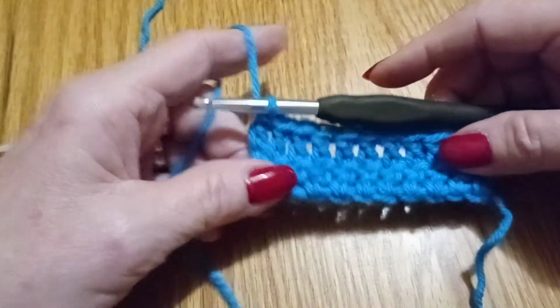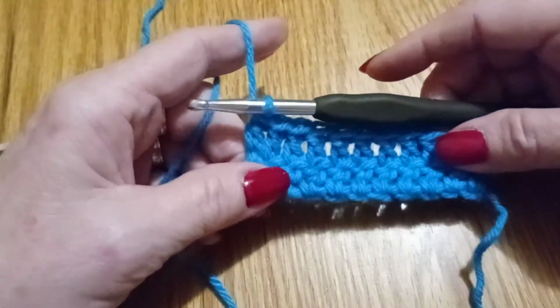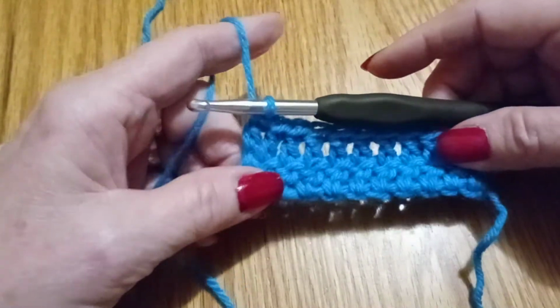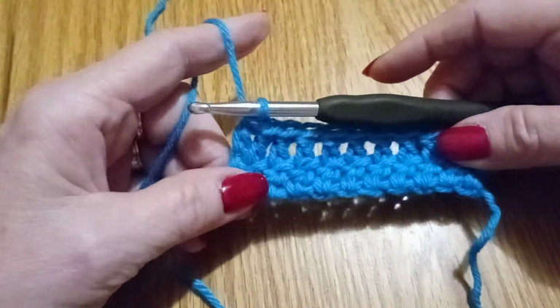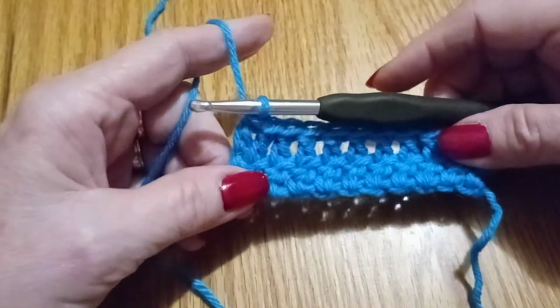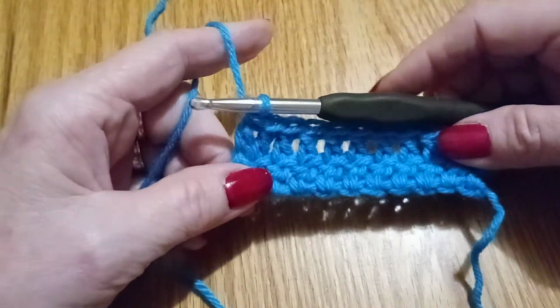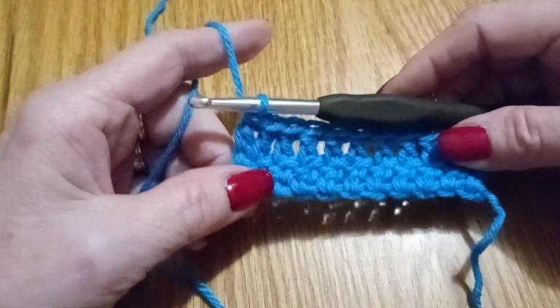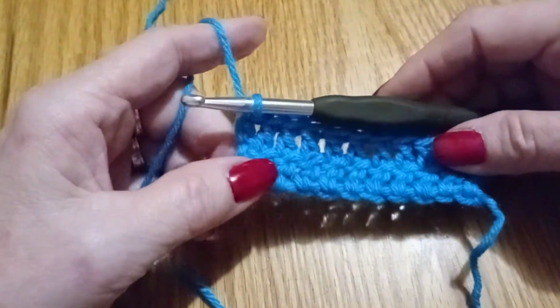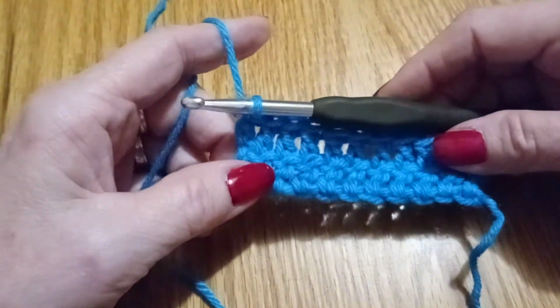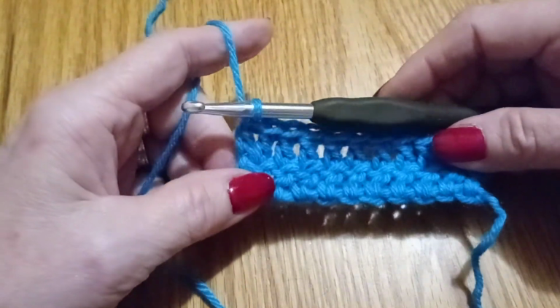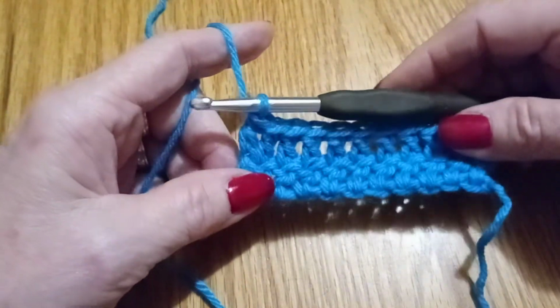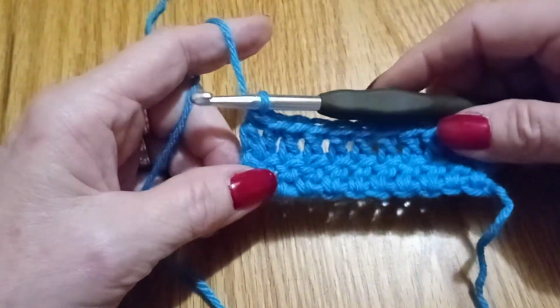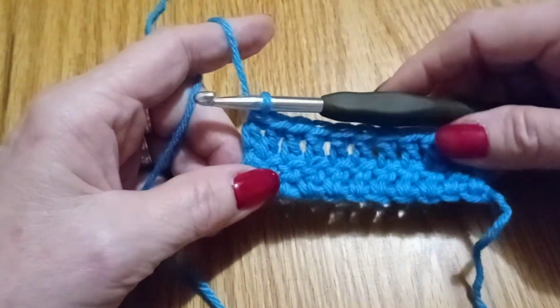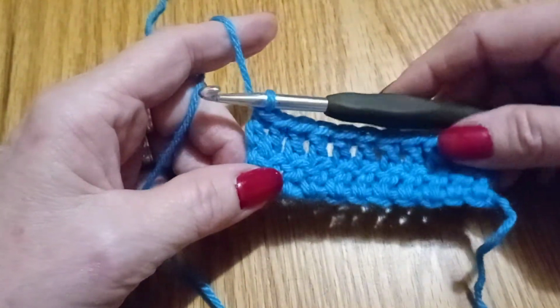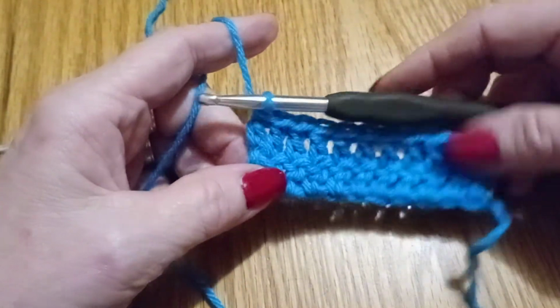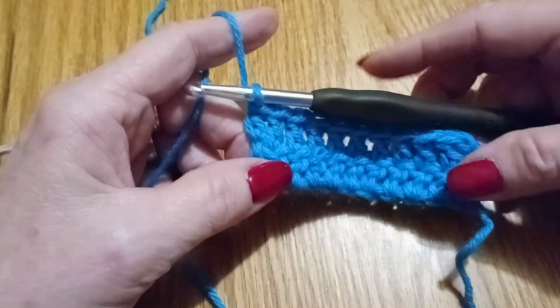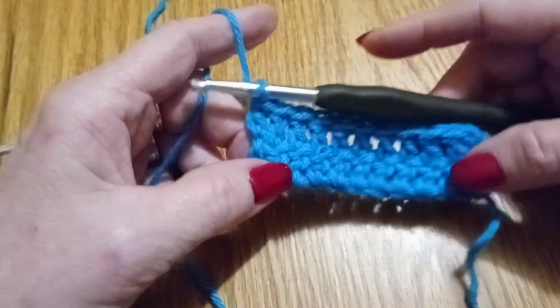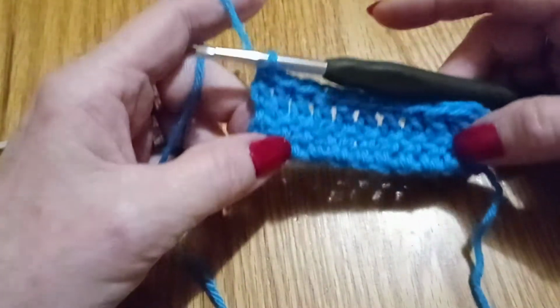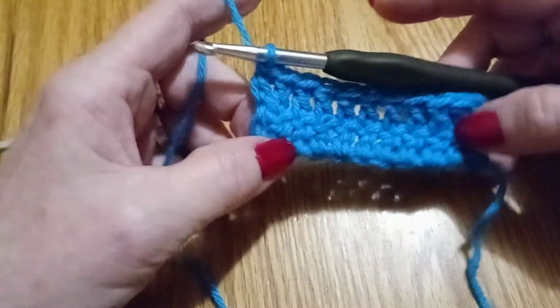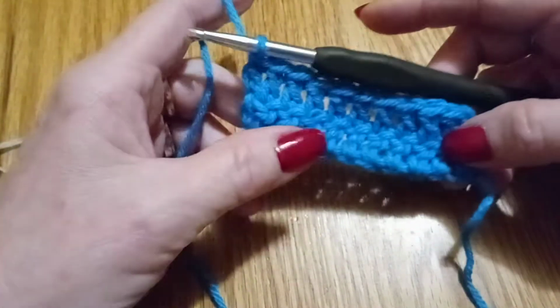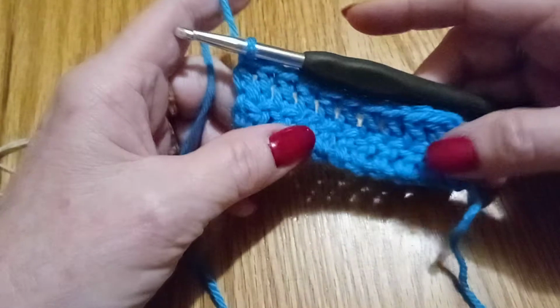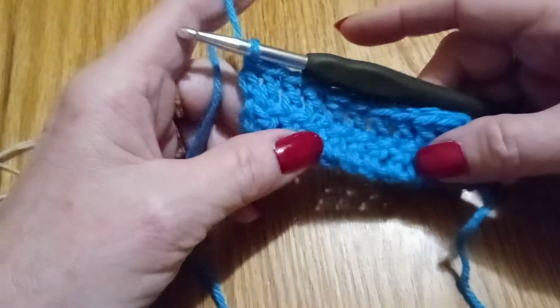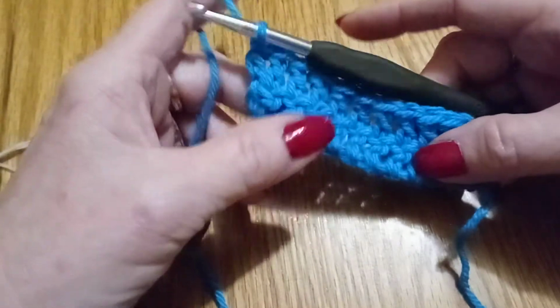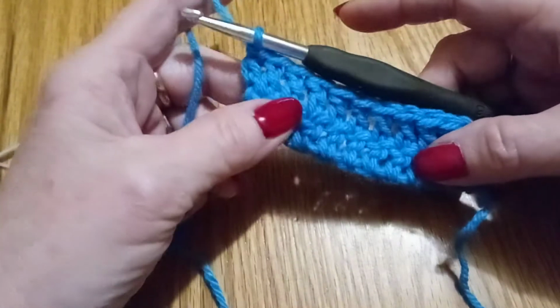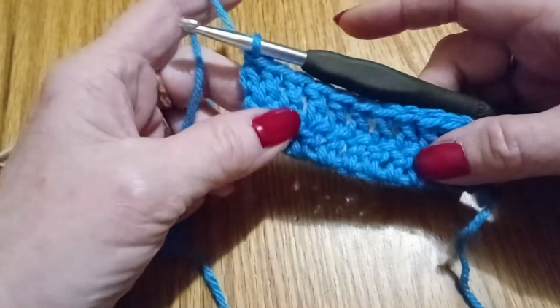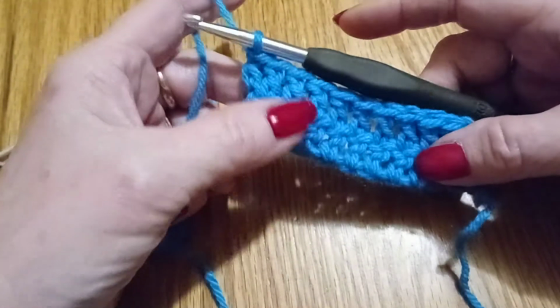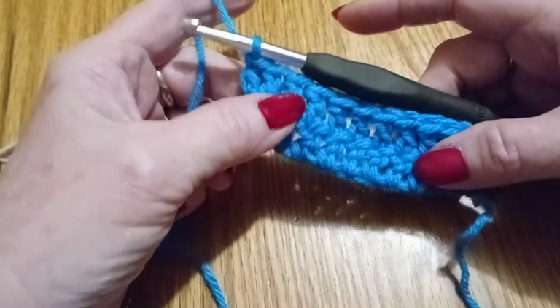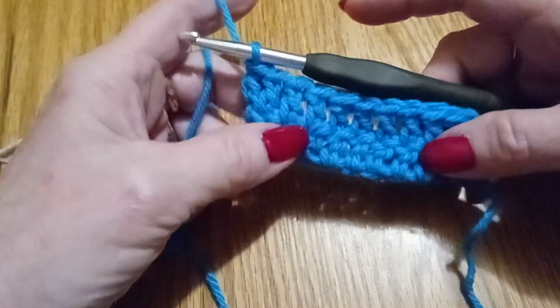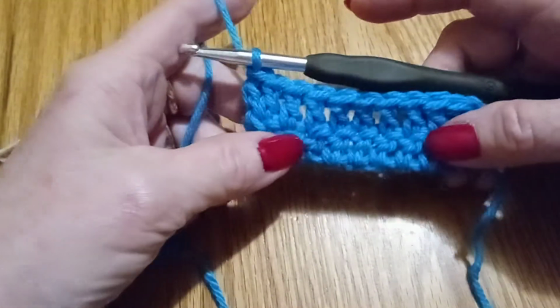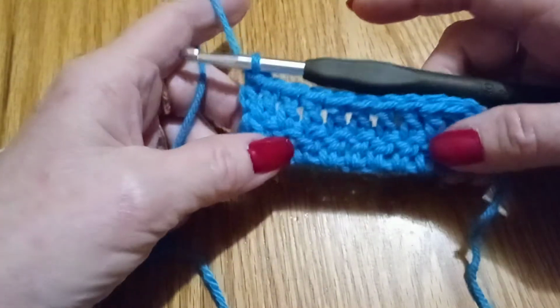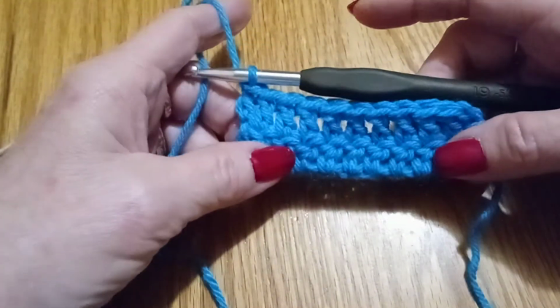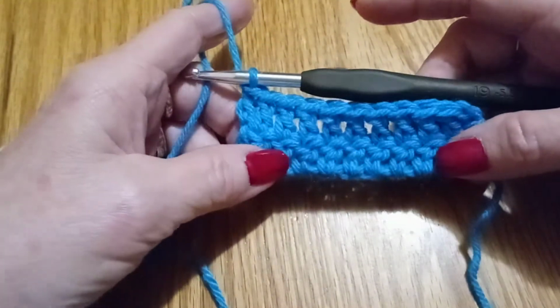The double wrap crochet. I've got two rows here of just the regular crochet.